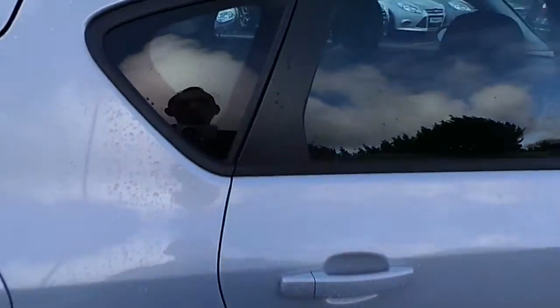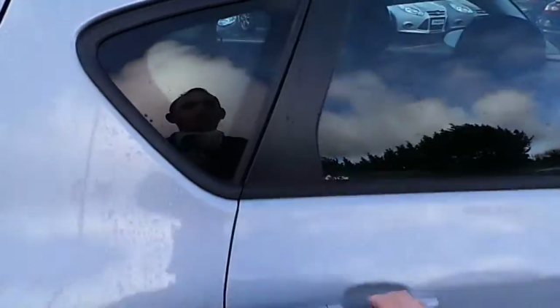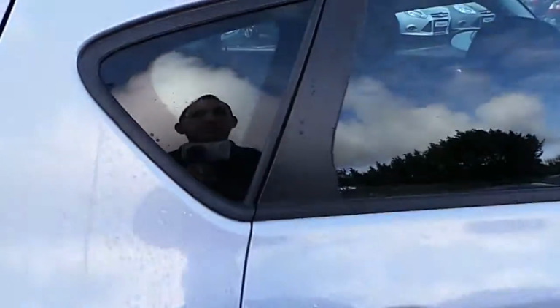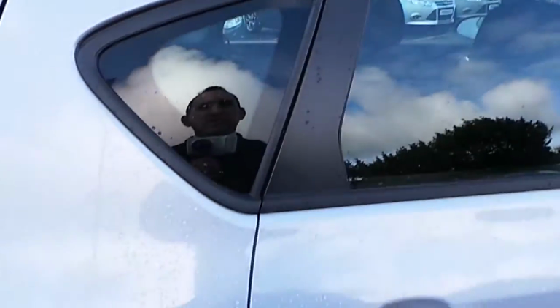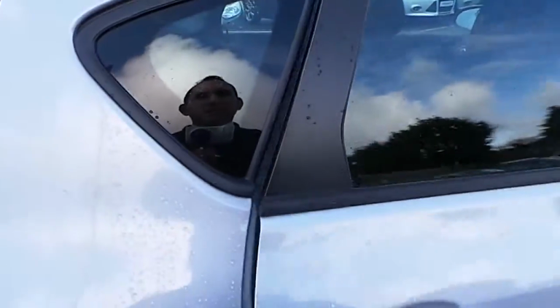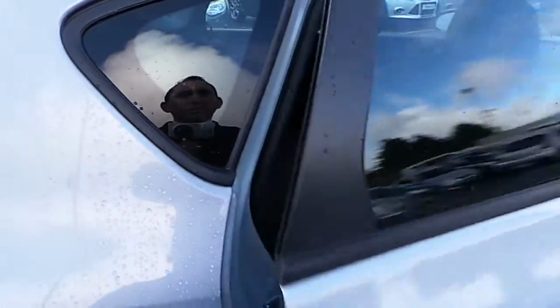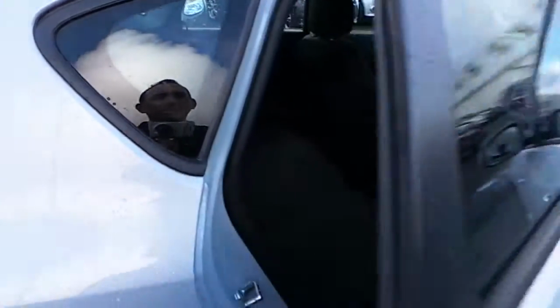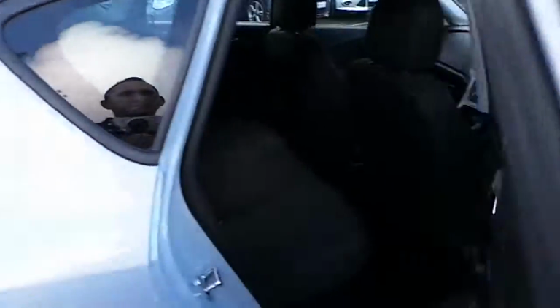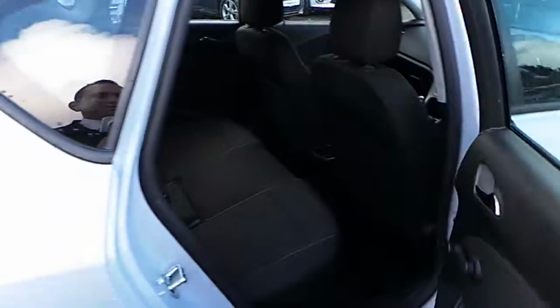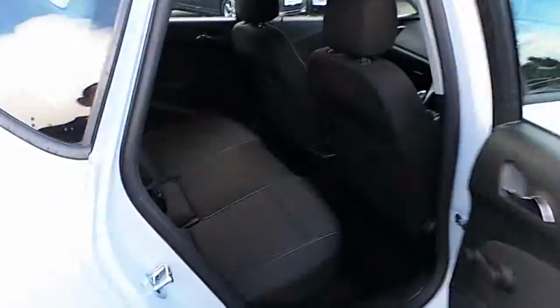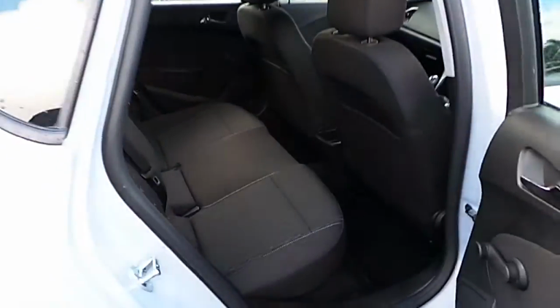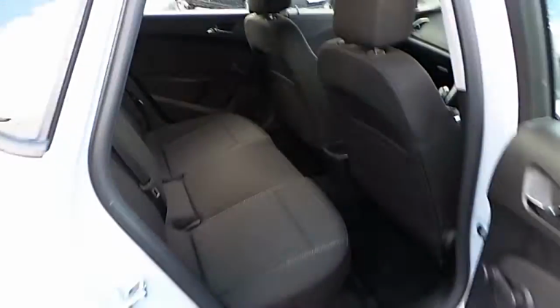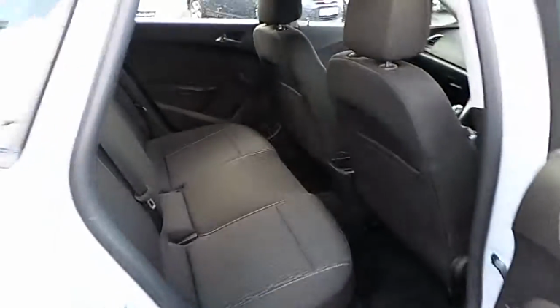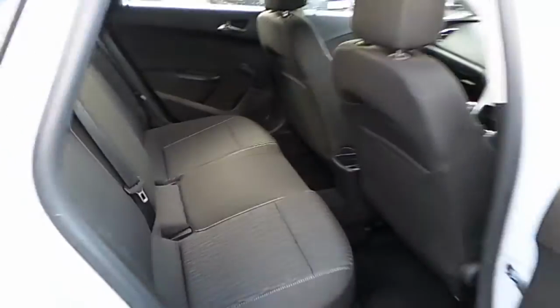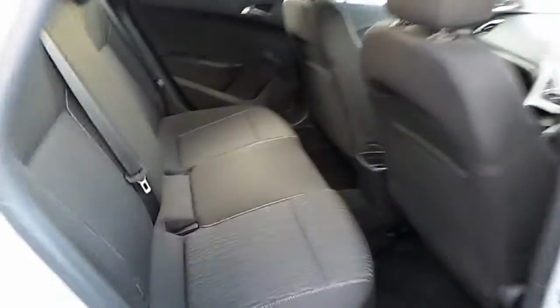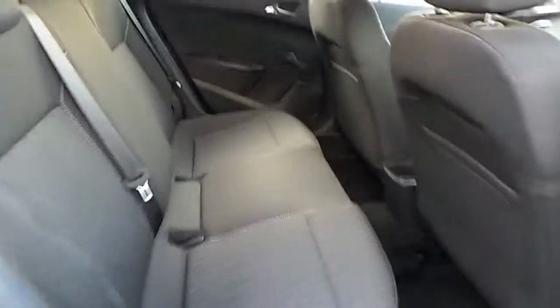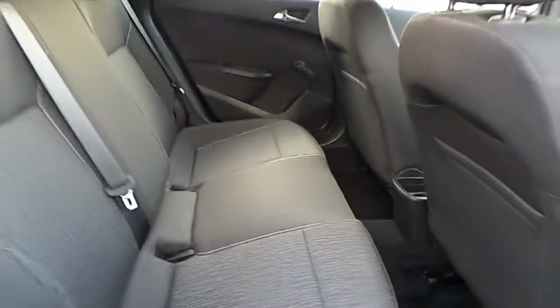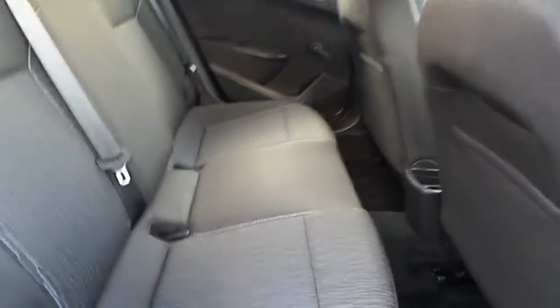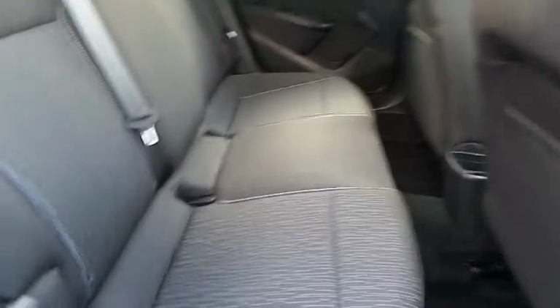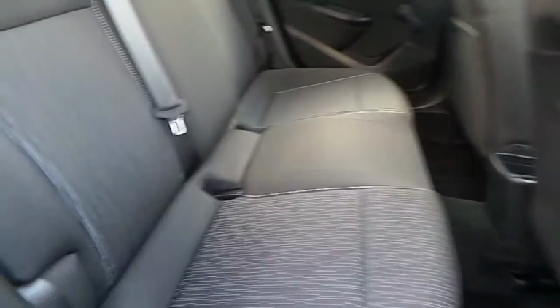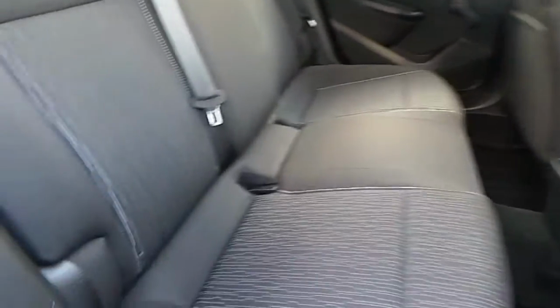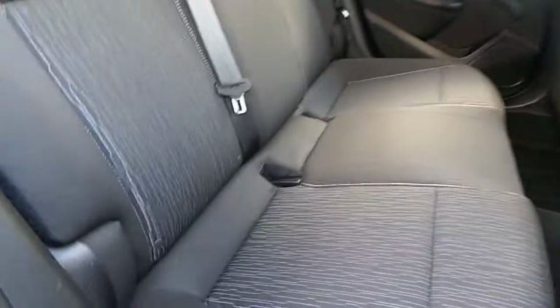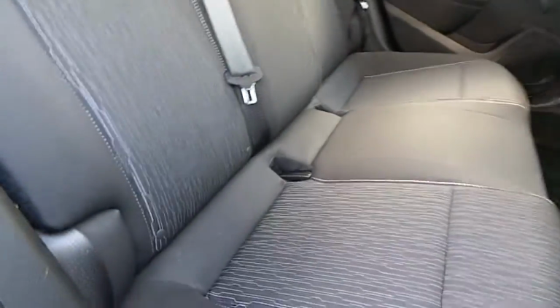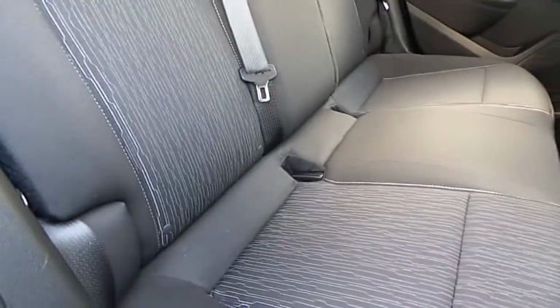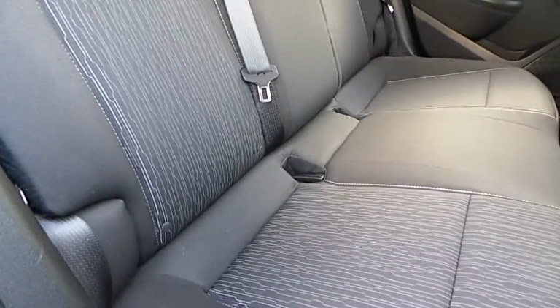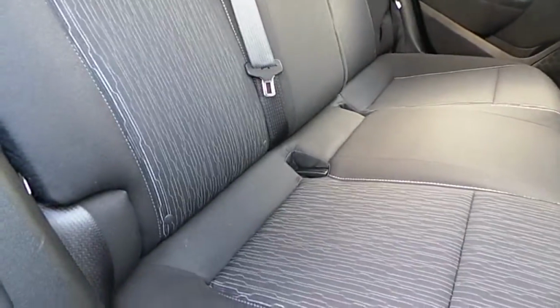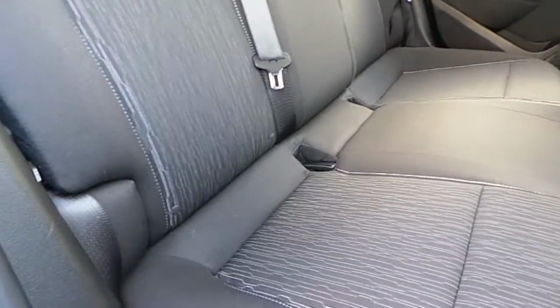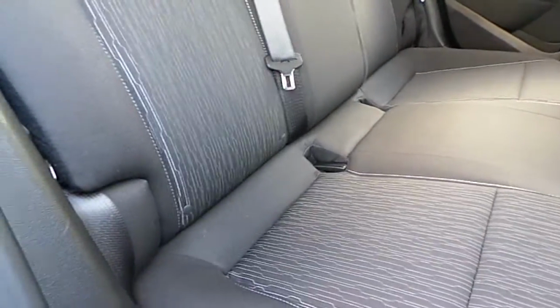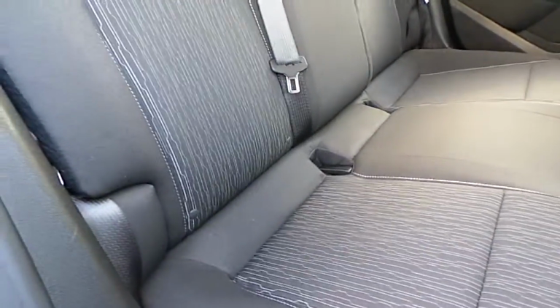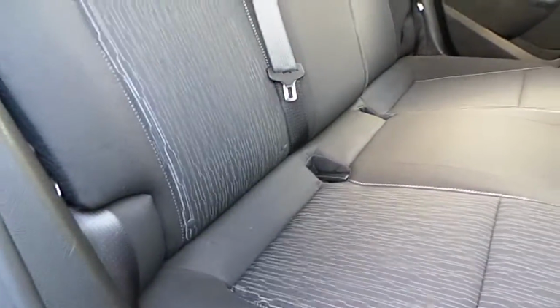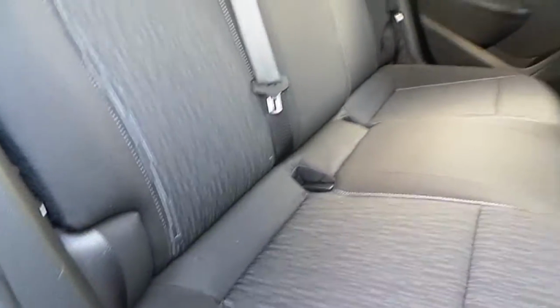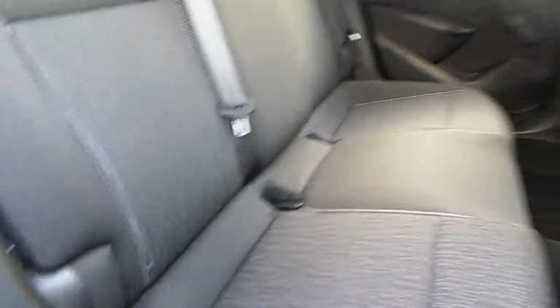Moving into the rear, you can see that this is fitted with ISOFIX fixing points.